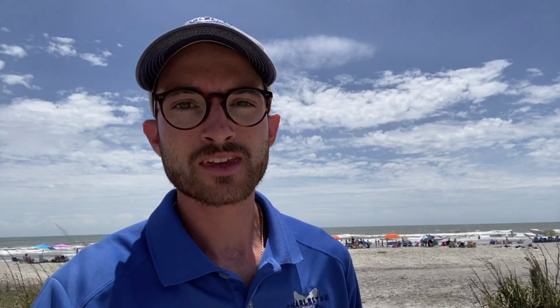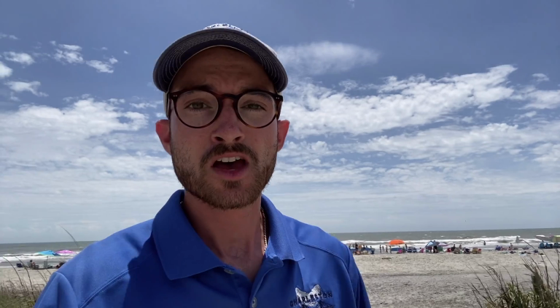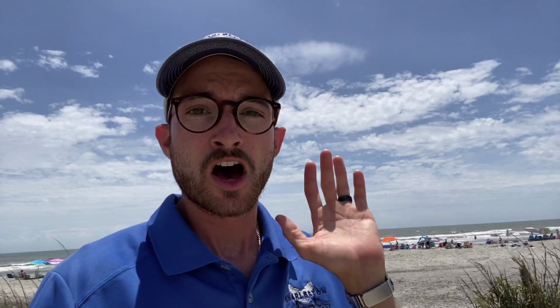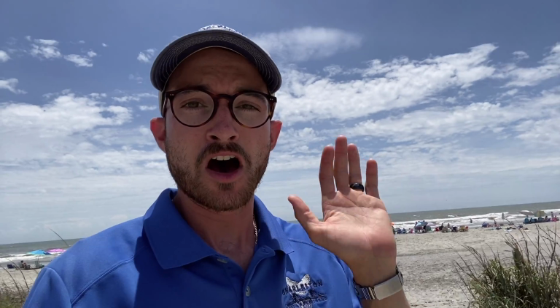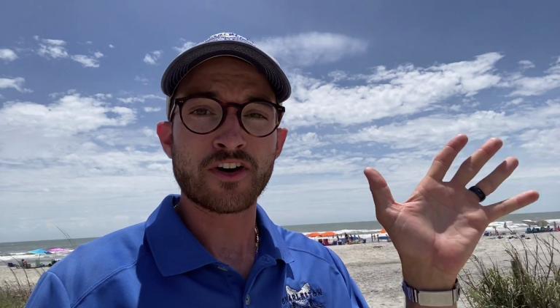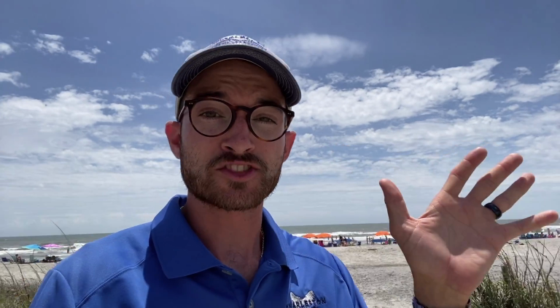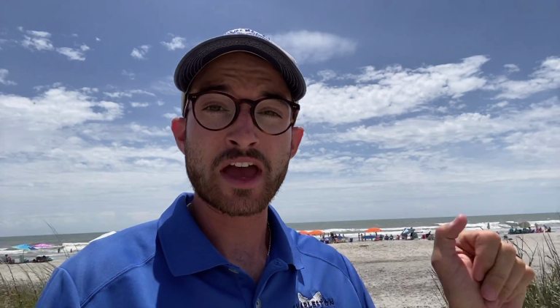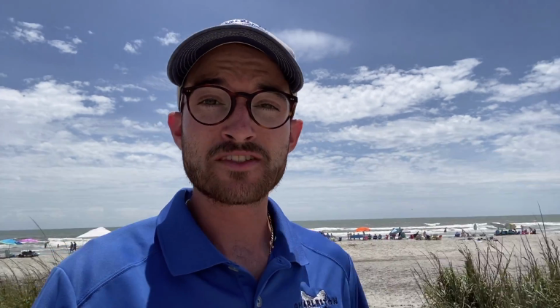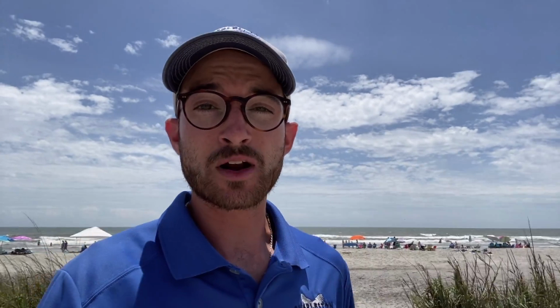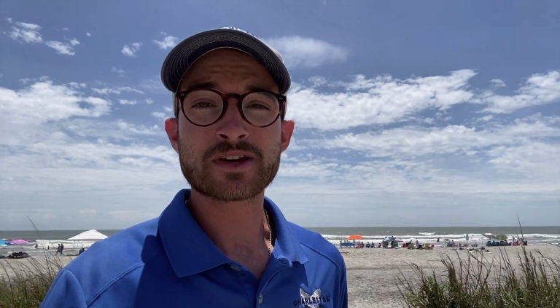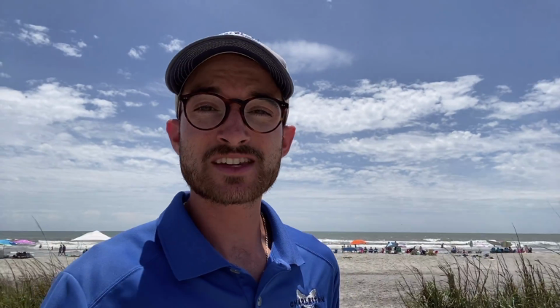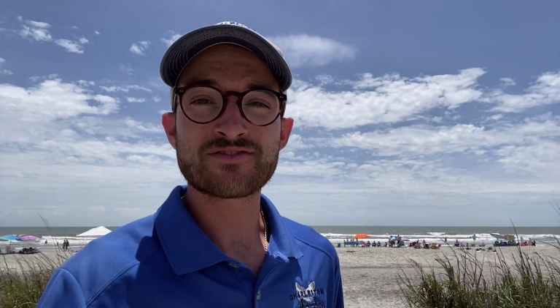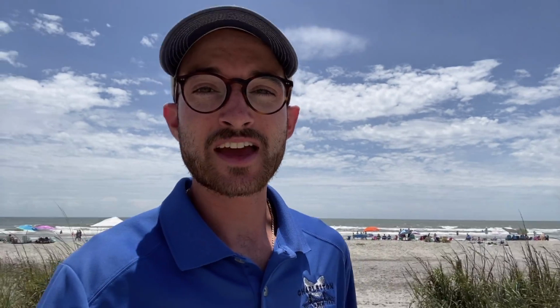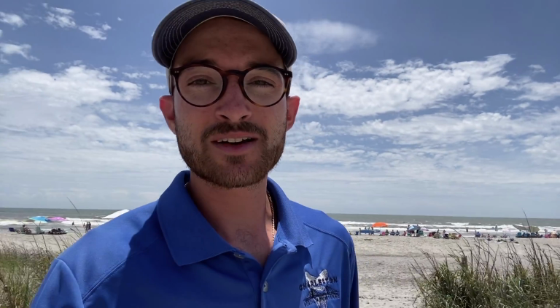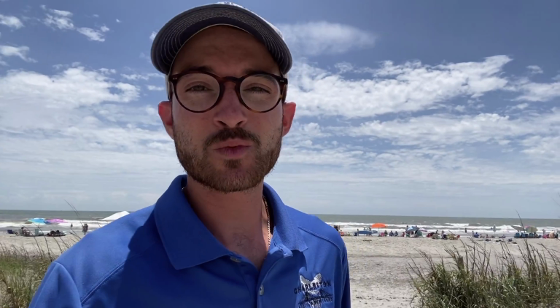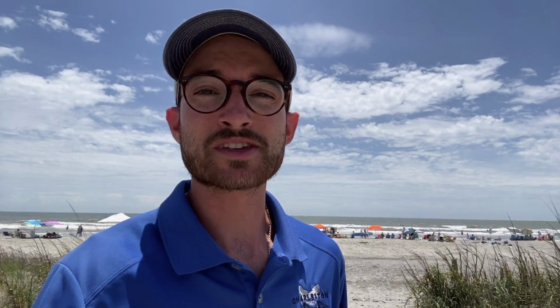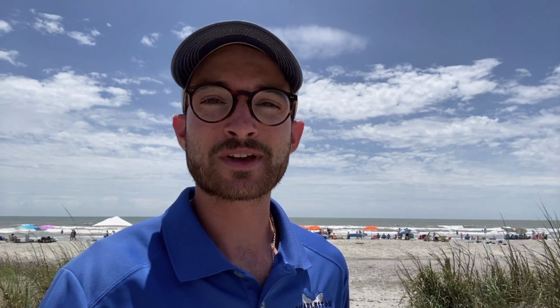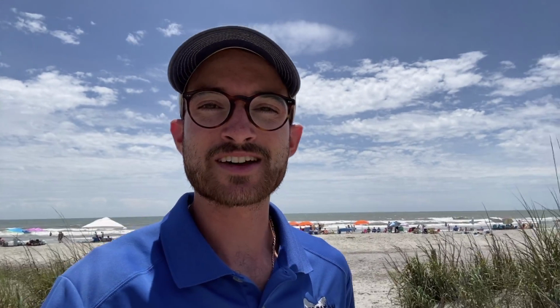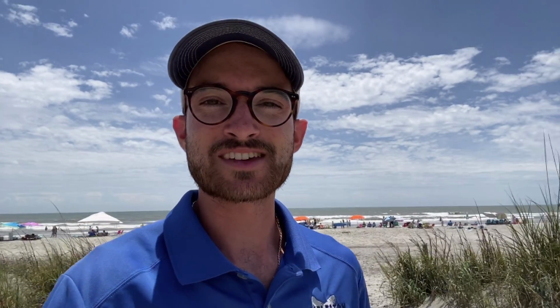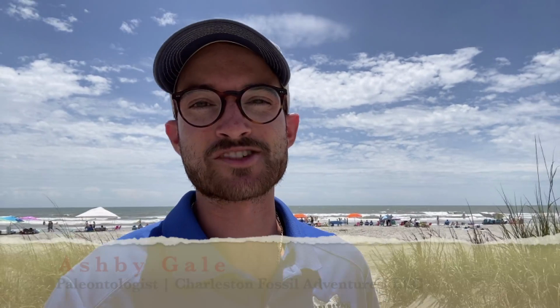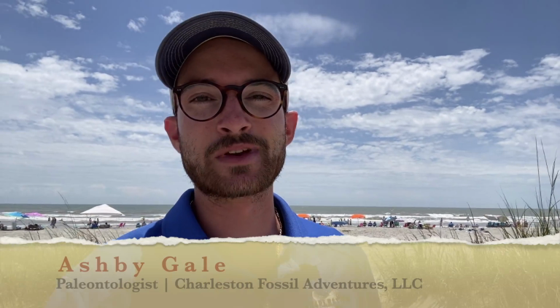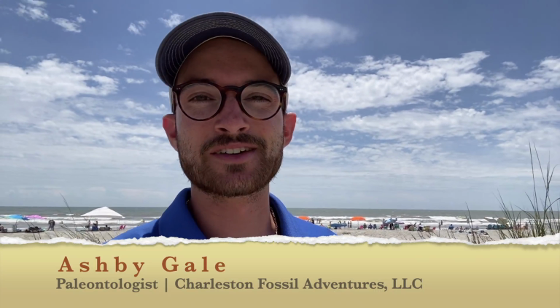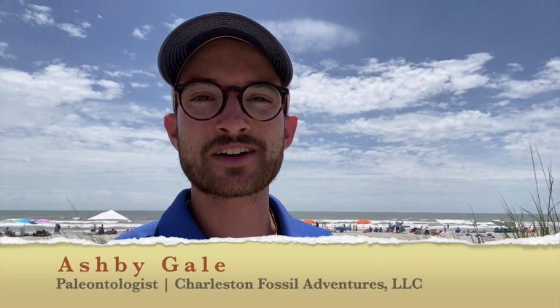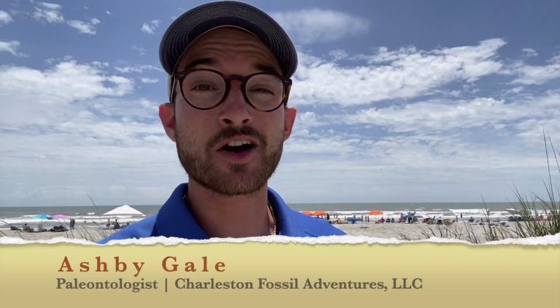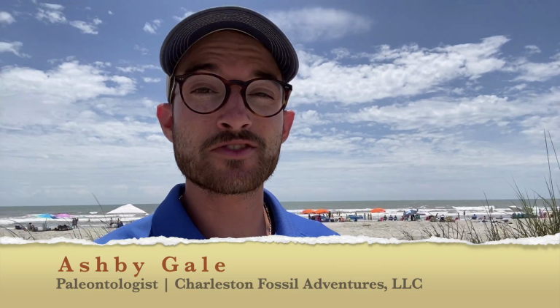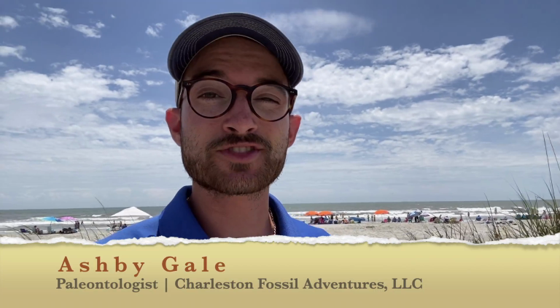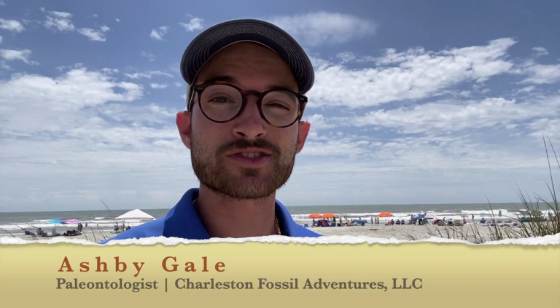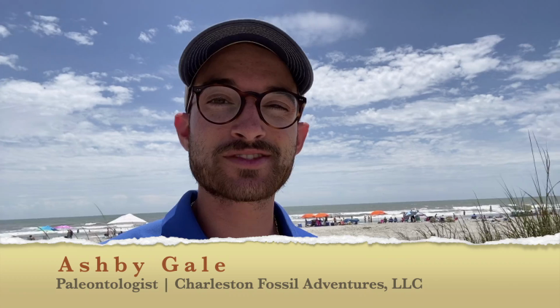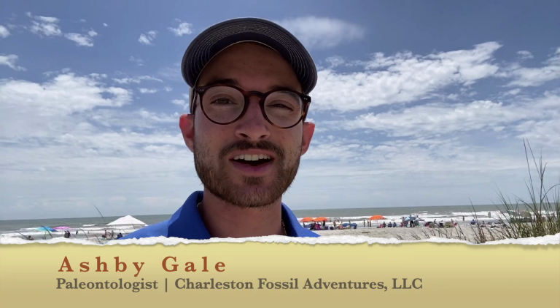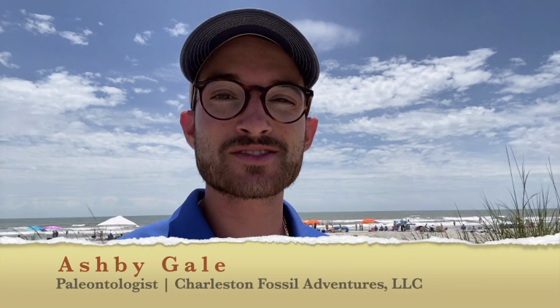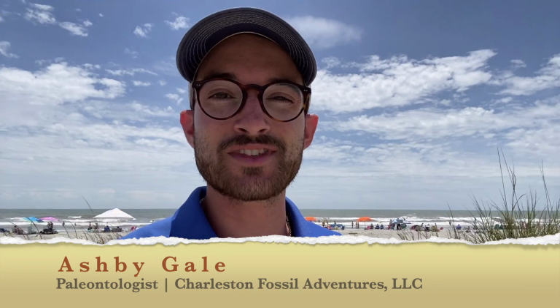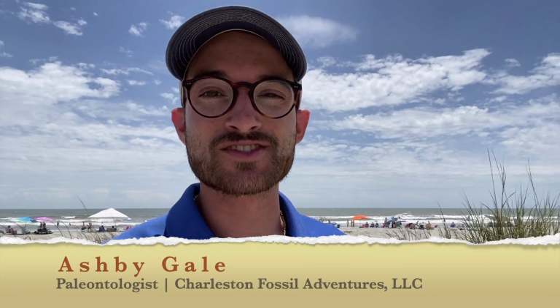A fossil haul from CFA. What's up, guys? Ash Begale here, owner of Charleston Fossil Adventures.